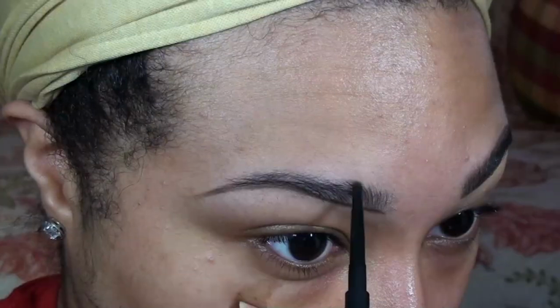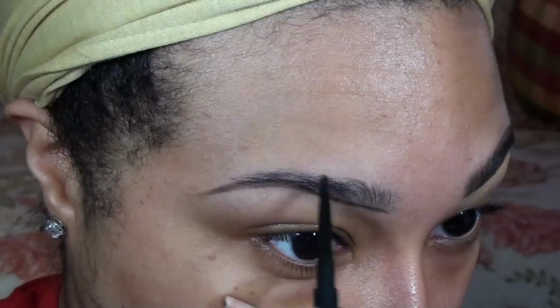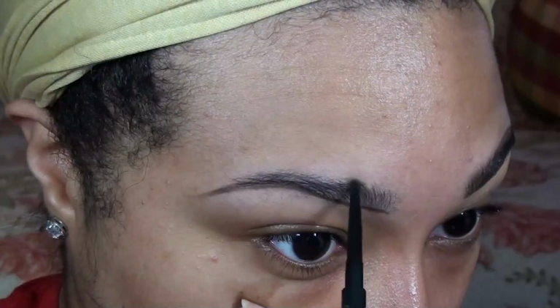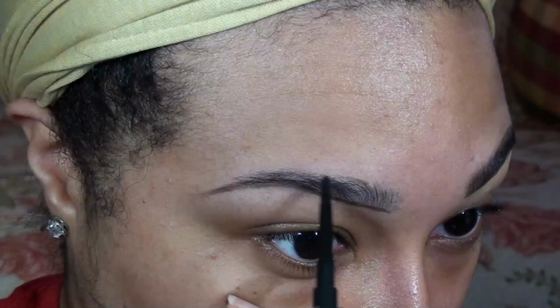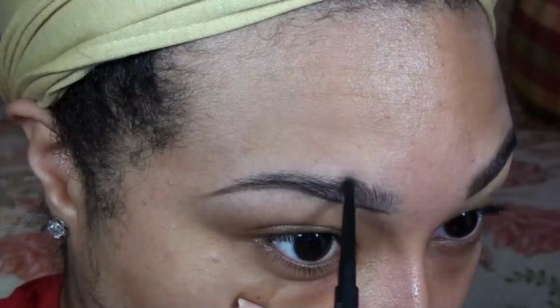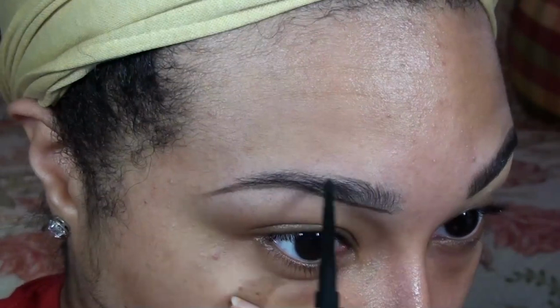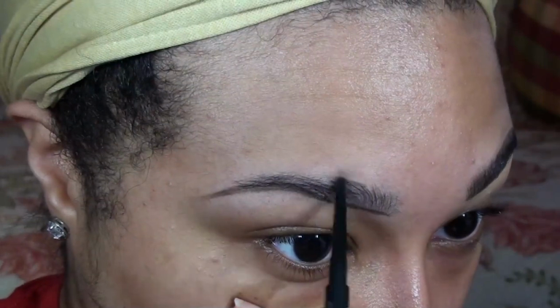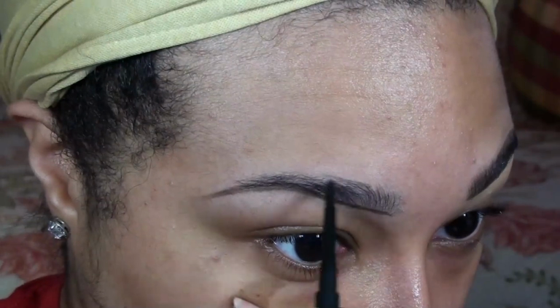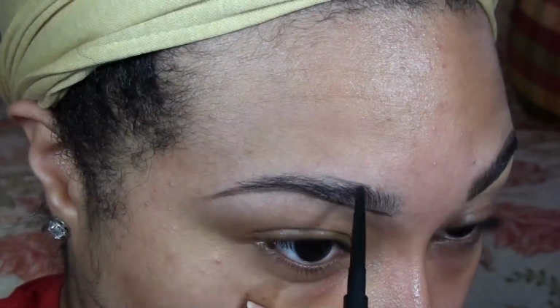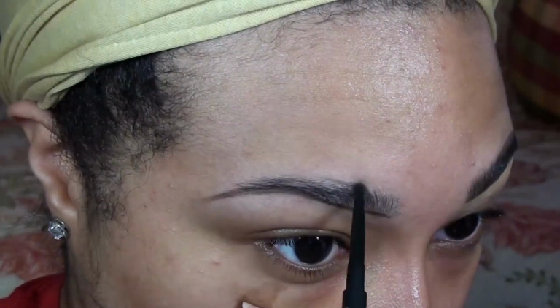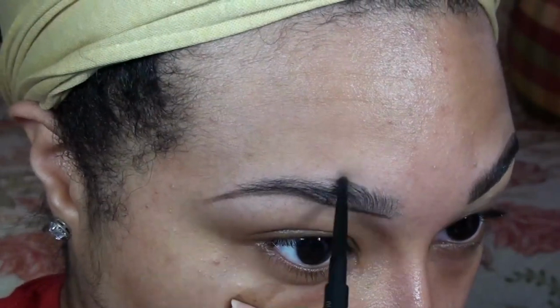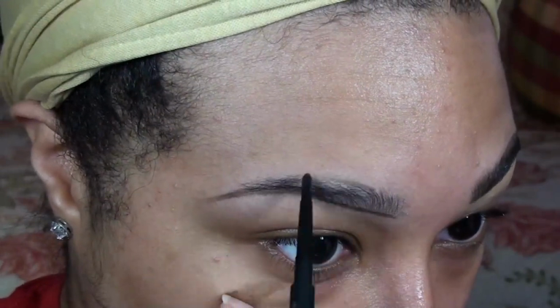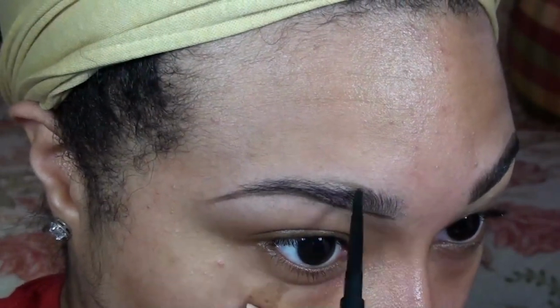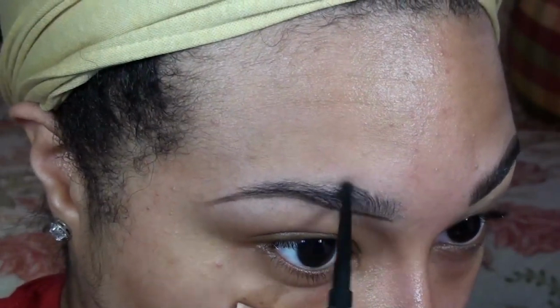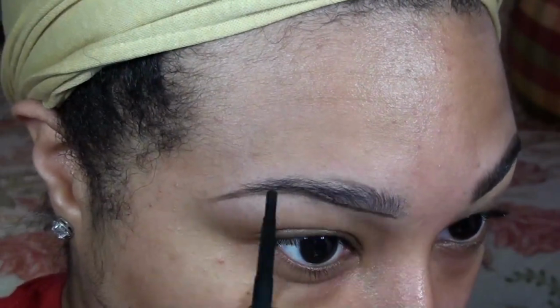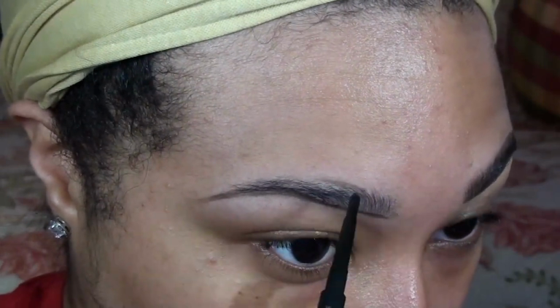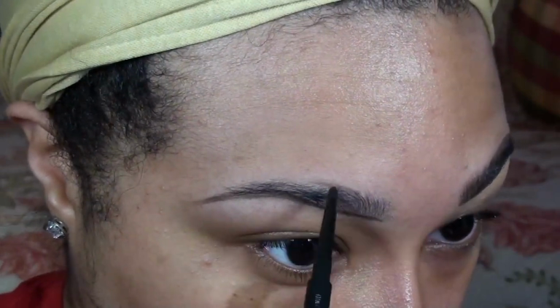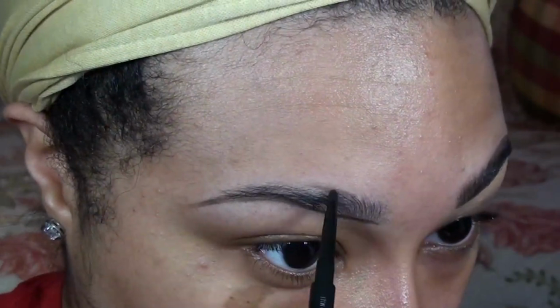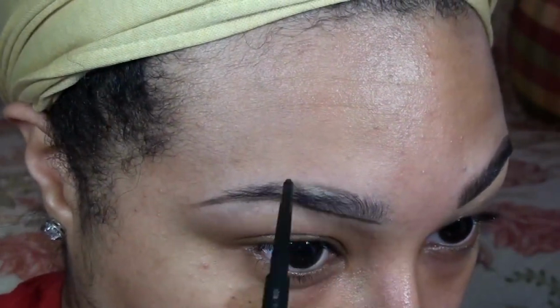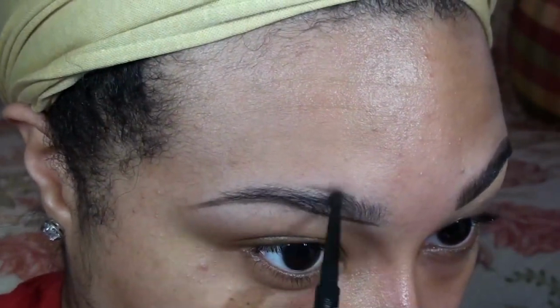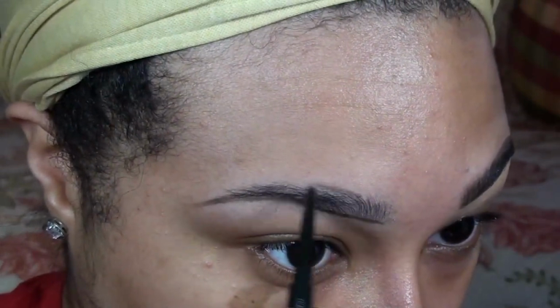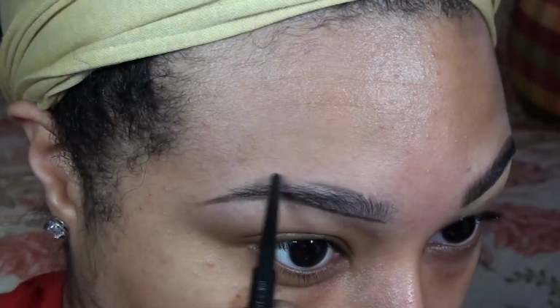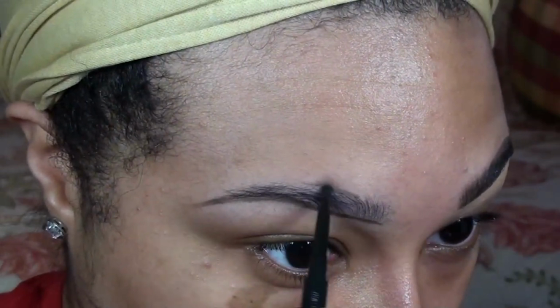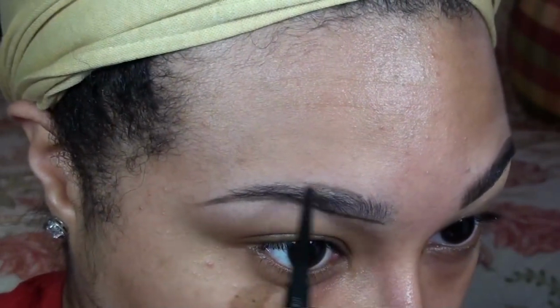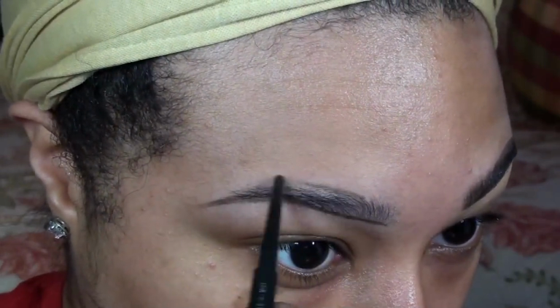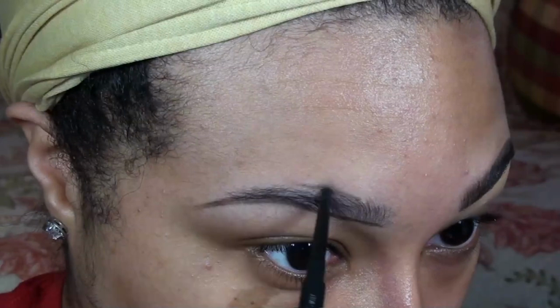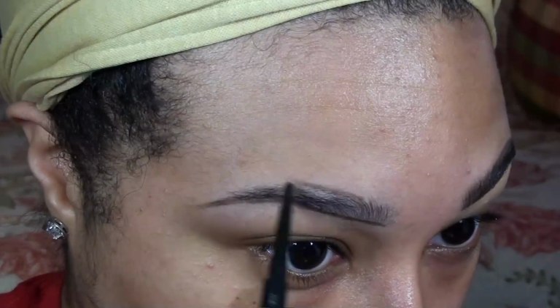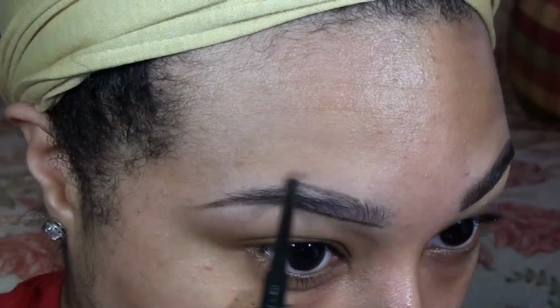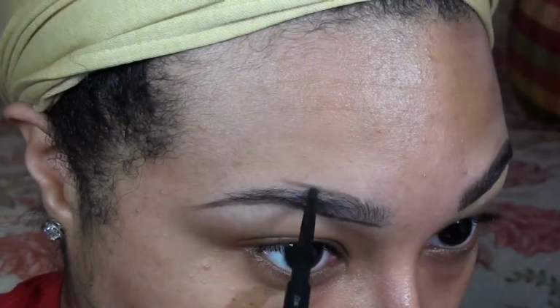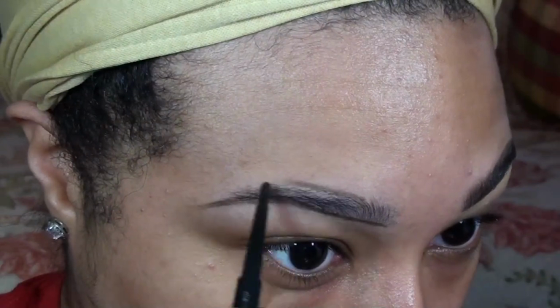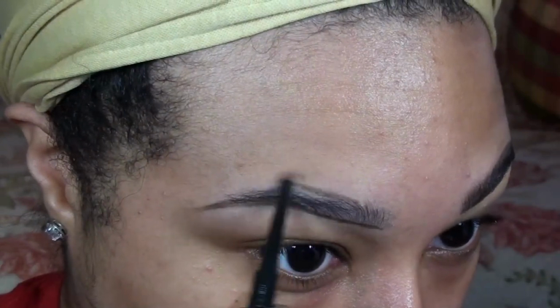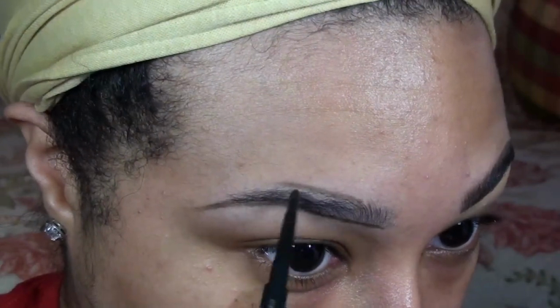After that, I move on to the top of my brows, and as you can see, I'm using the very front of my brow as a guide for my brow size.